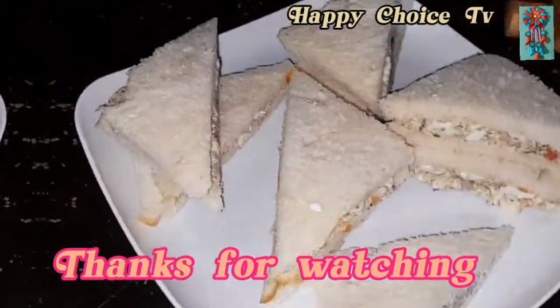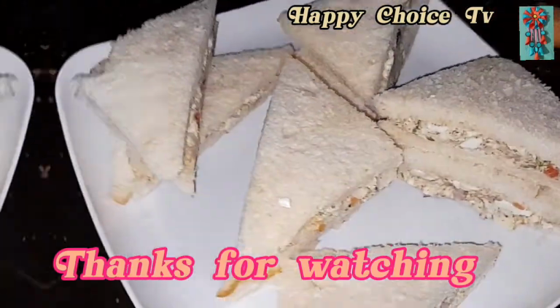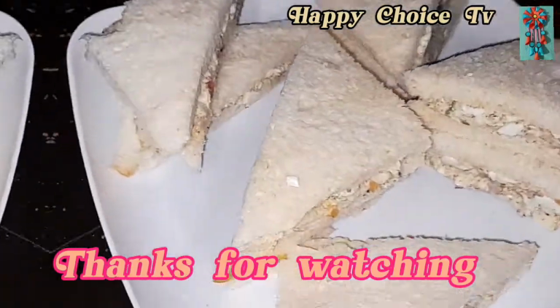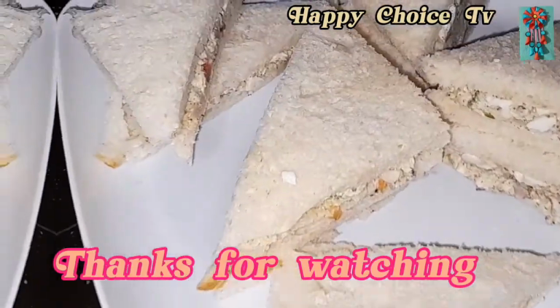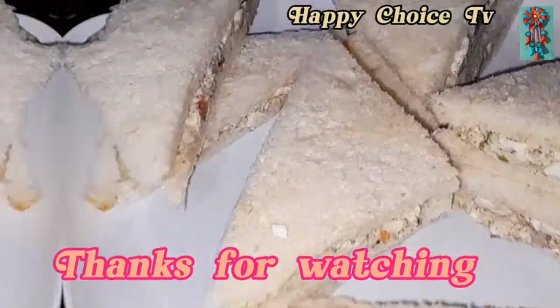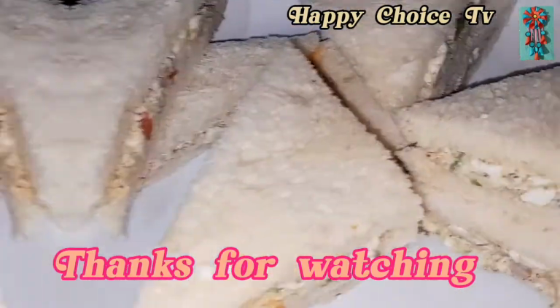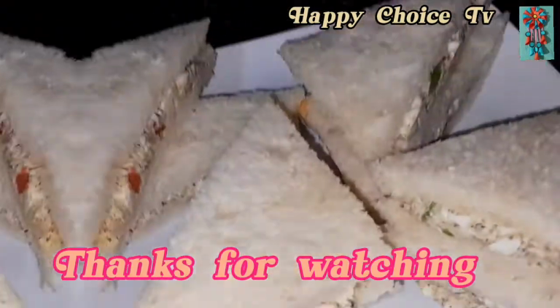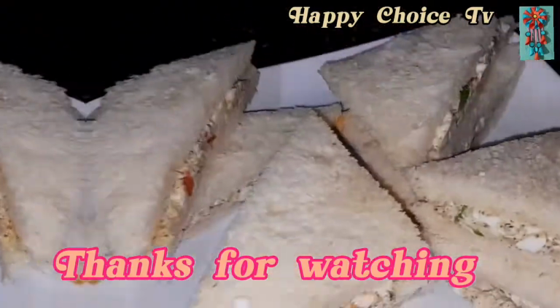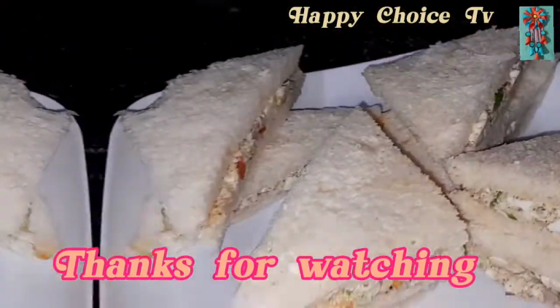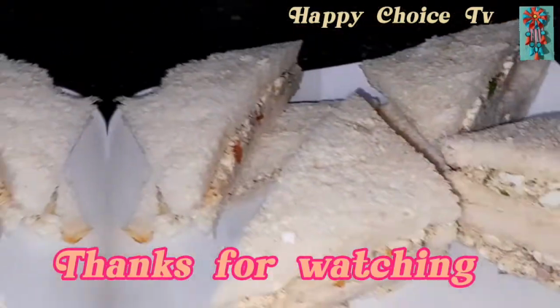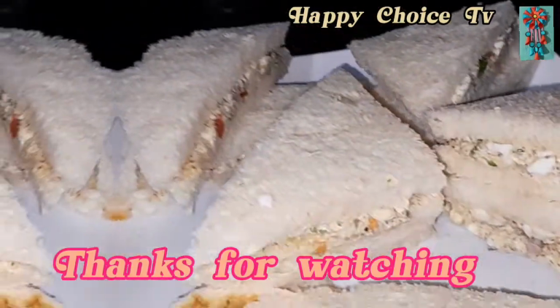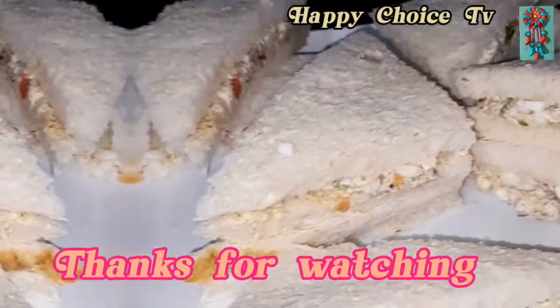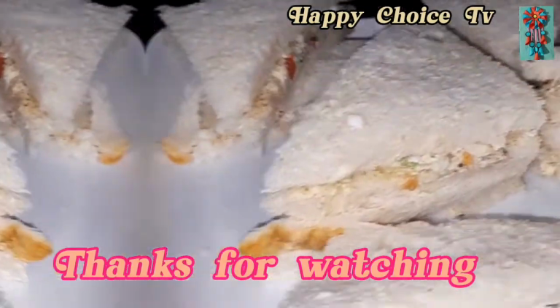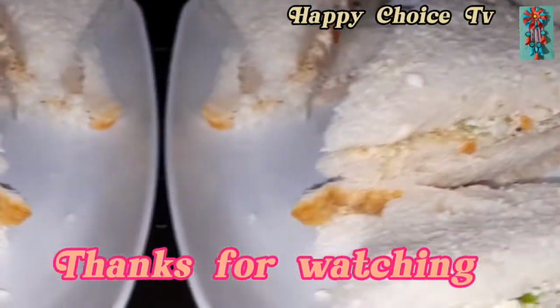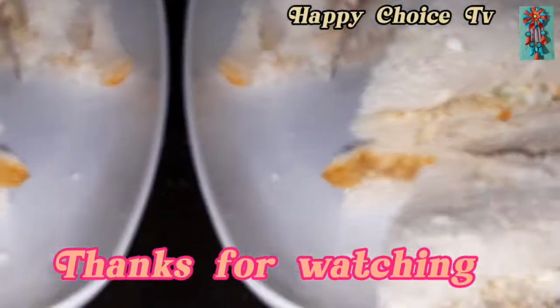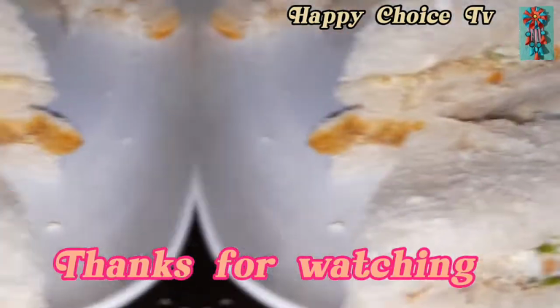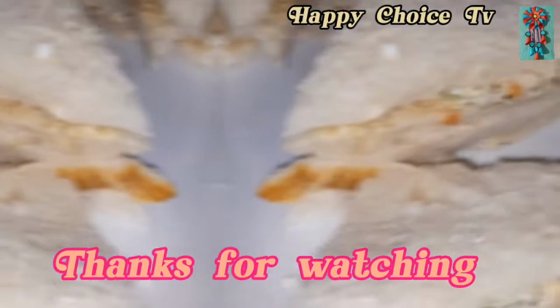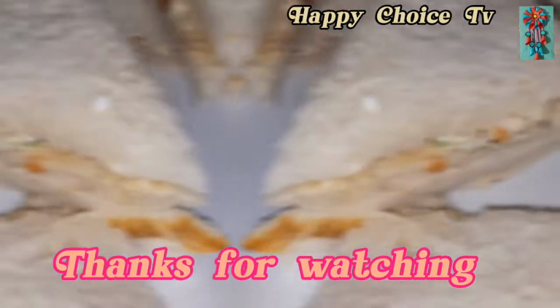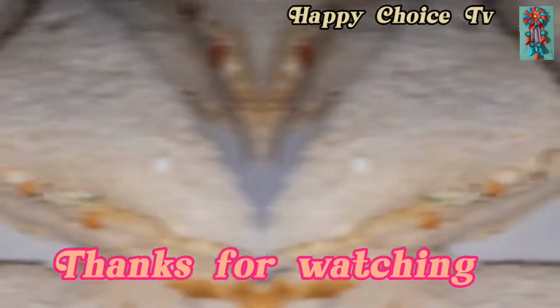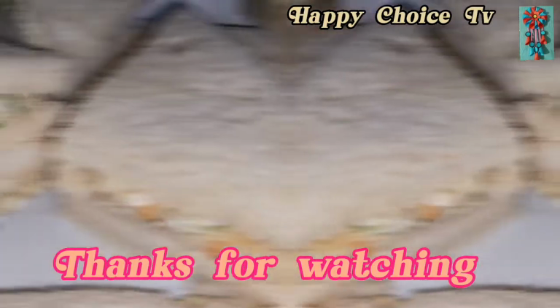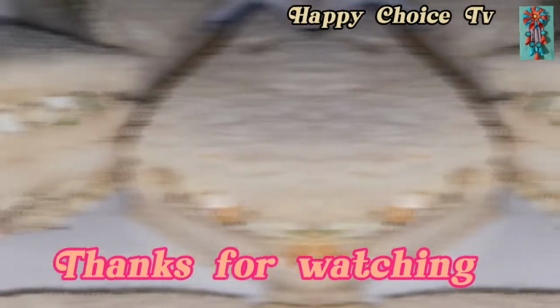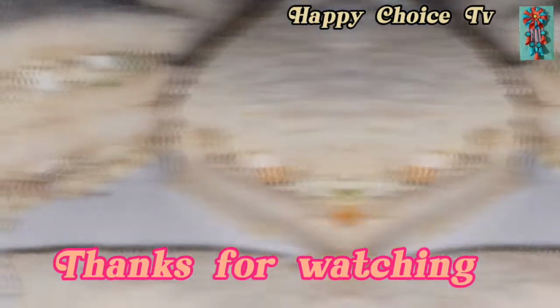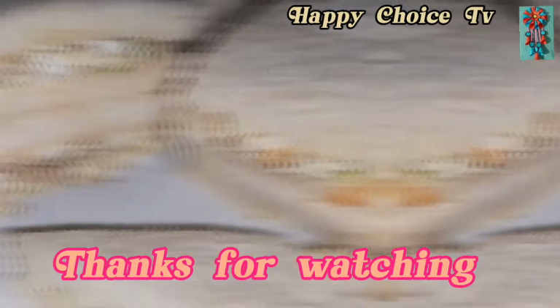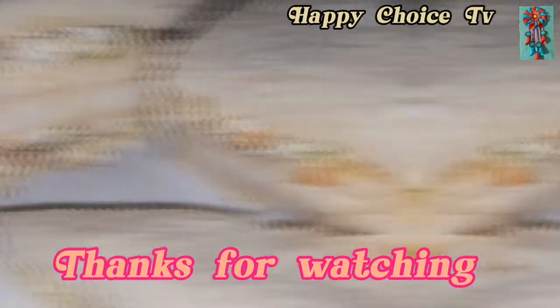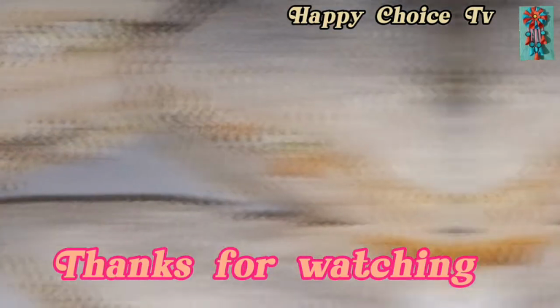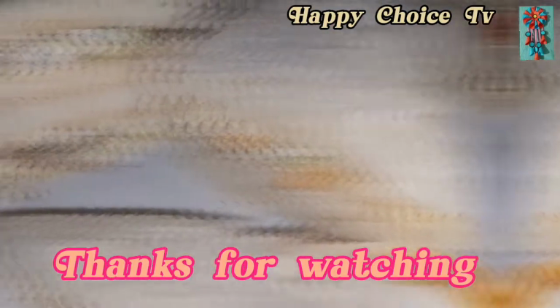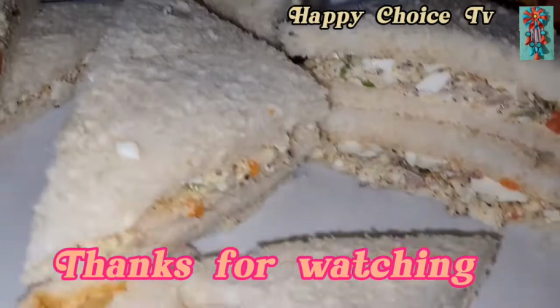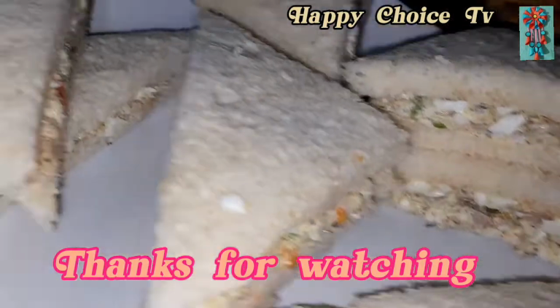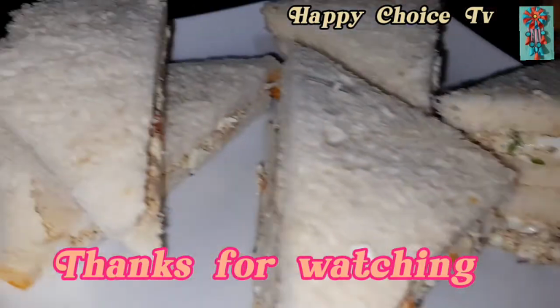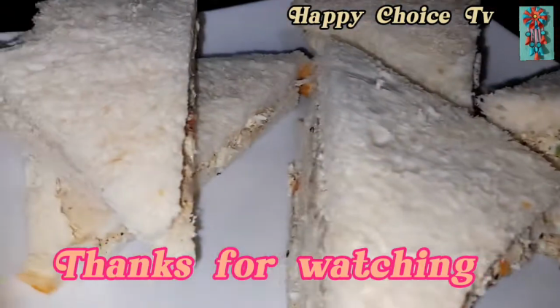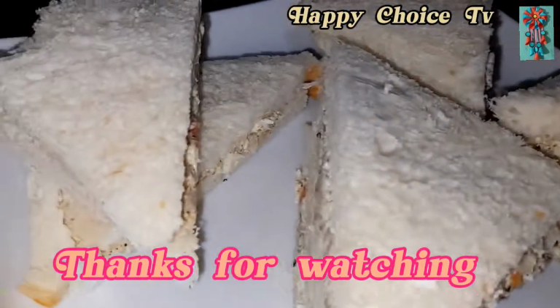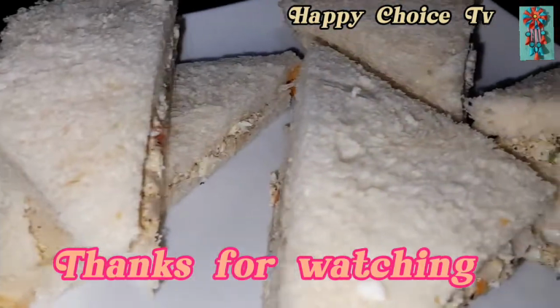Subscribe, like, comment and share. I will see you in the next video.